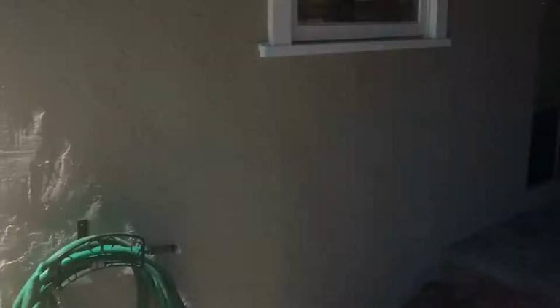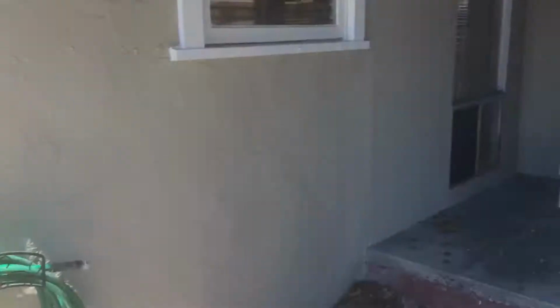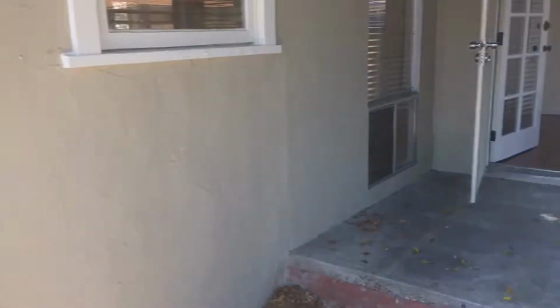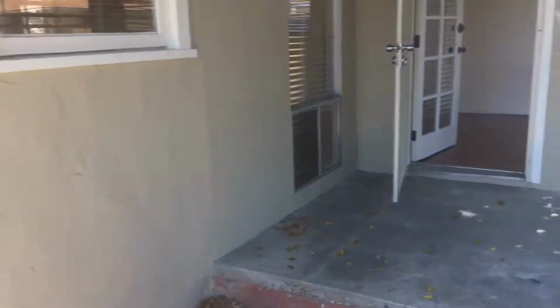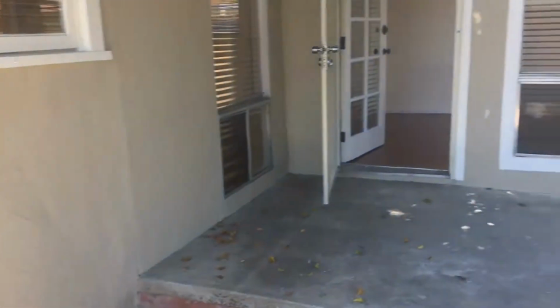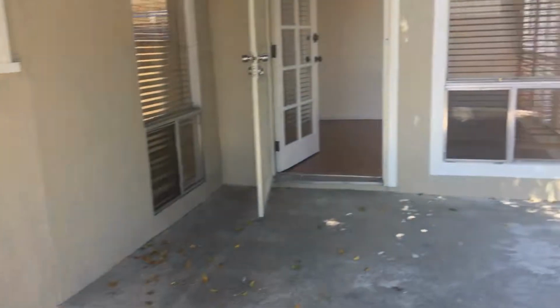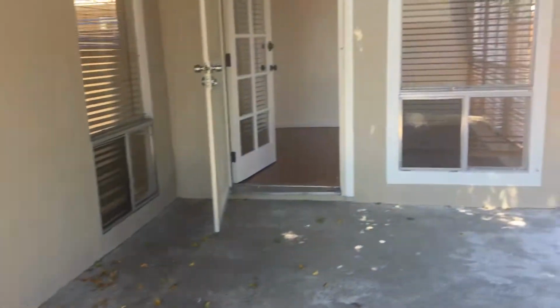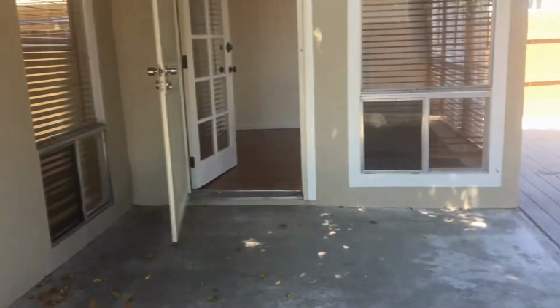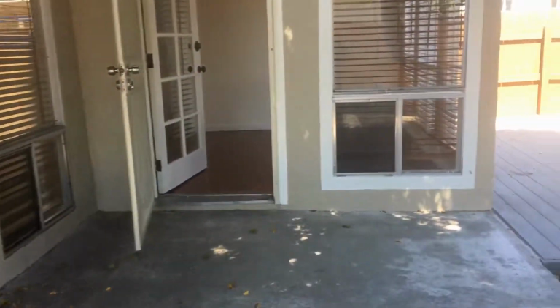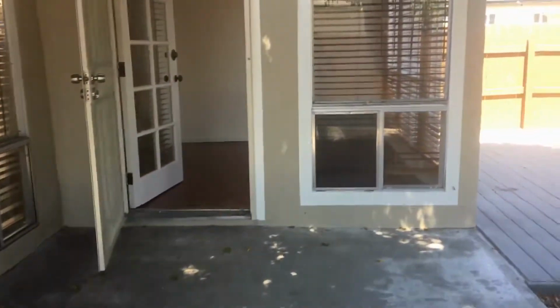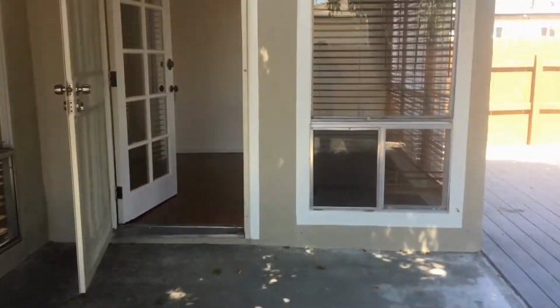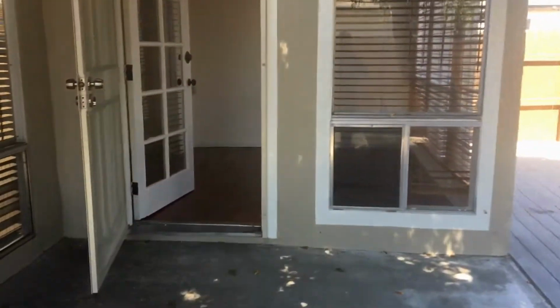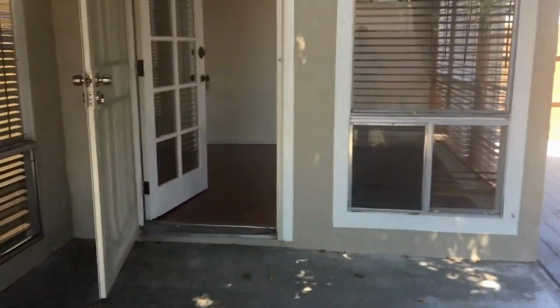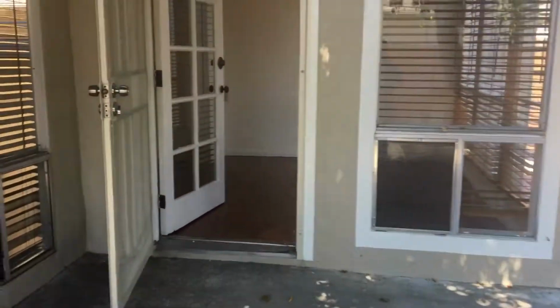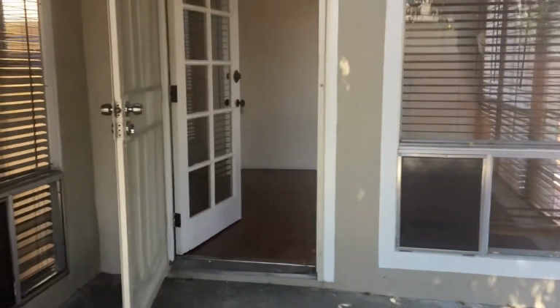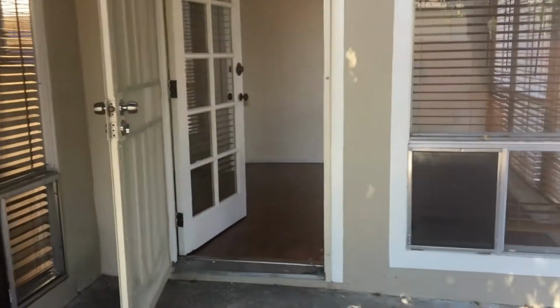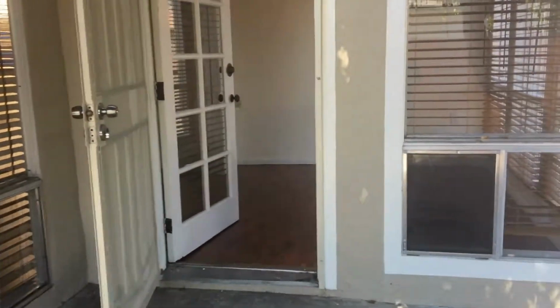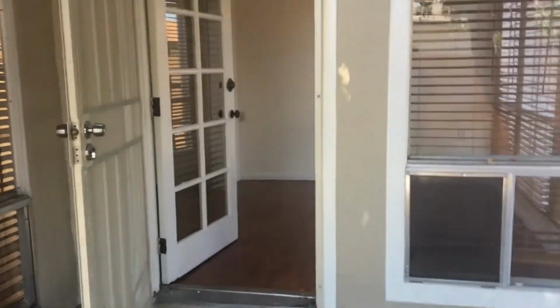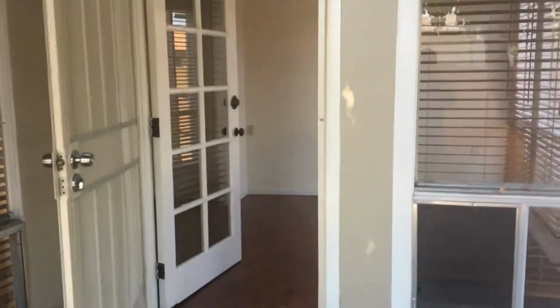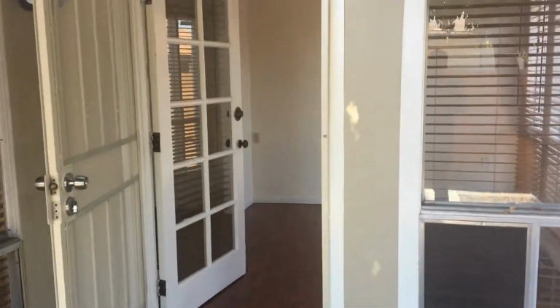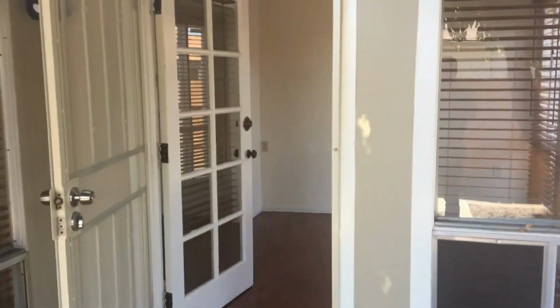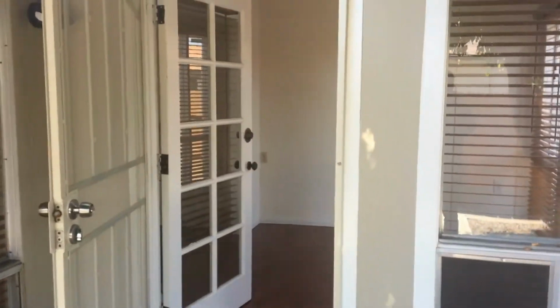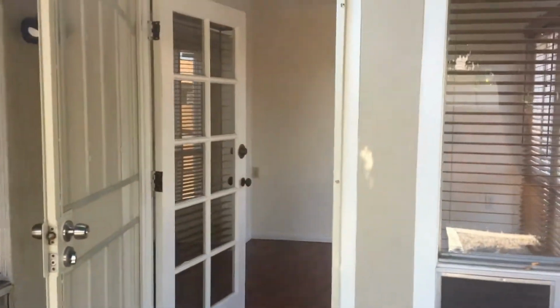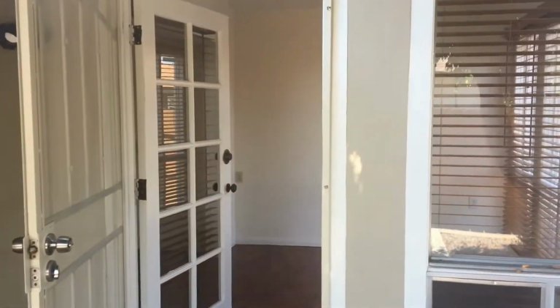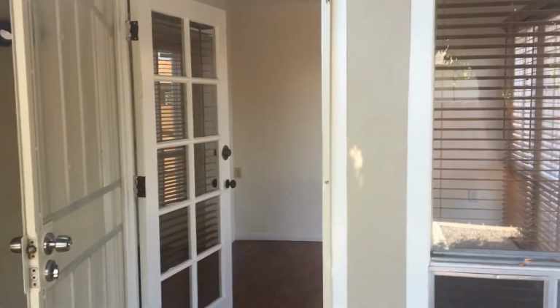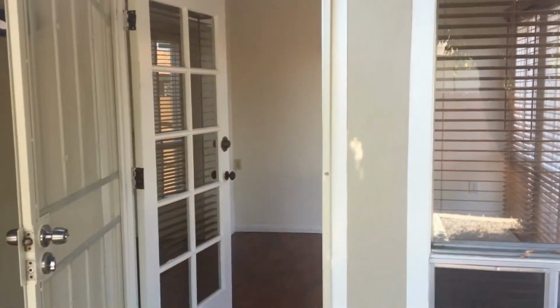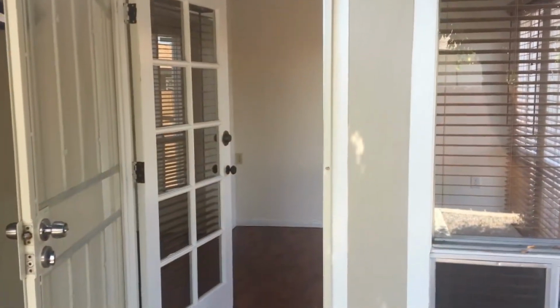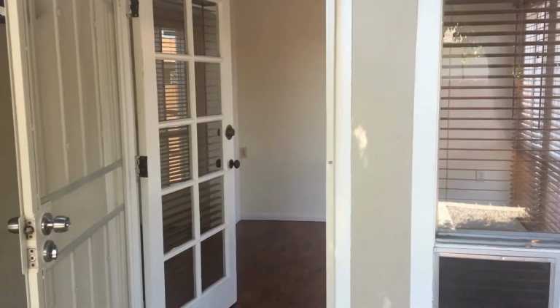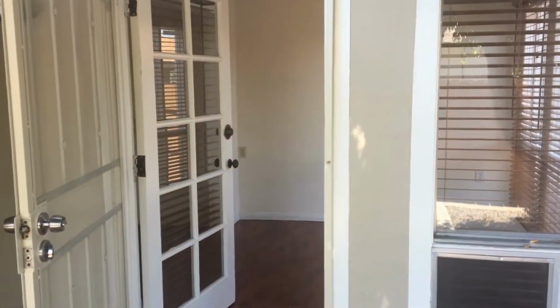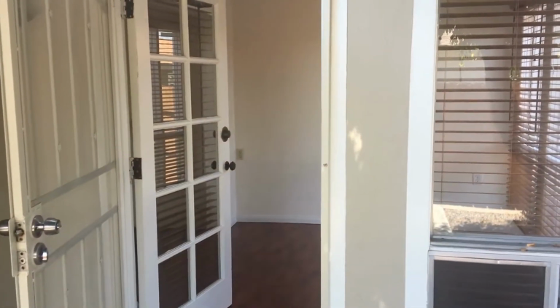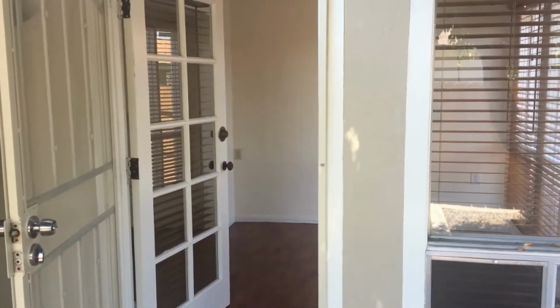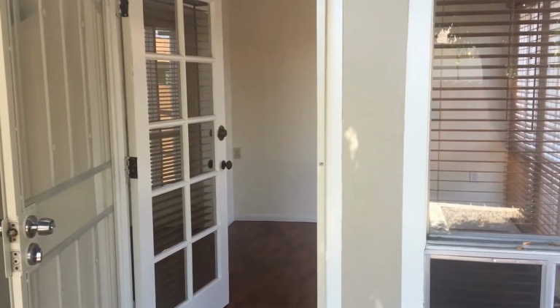This concludes the video tour of 3510 Nile Street, brought to you by Good Life Property Management. Thank you for watching.